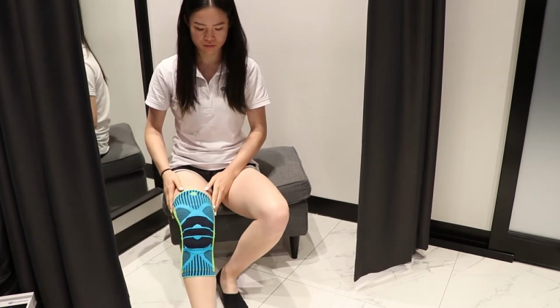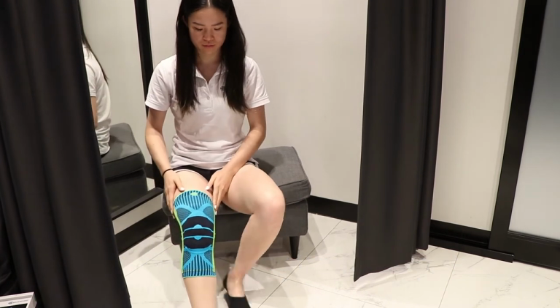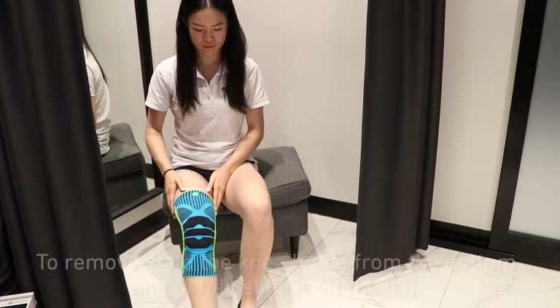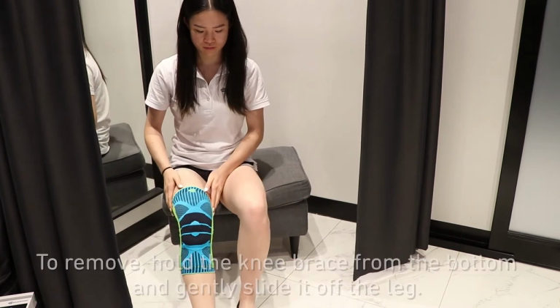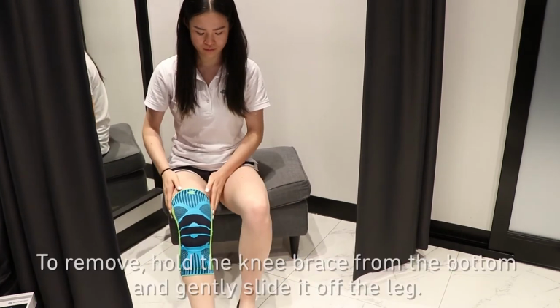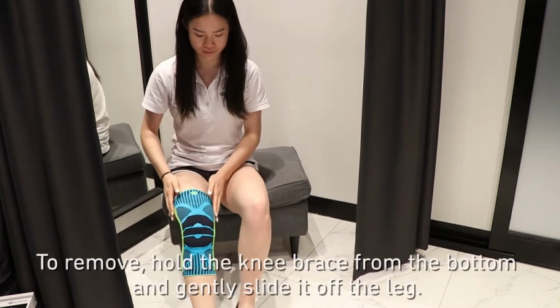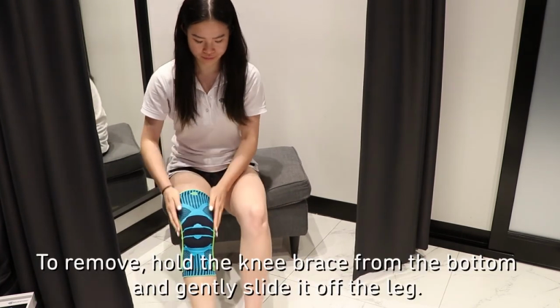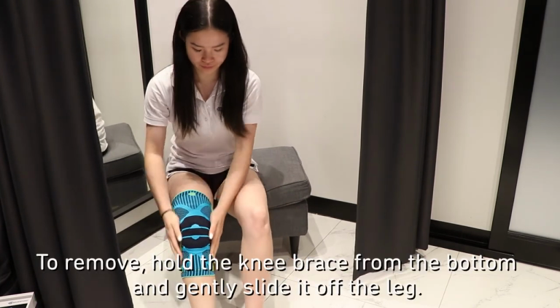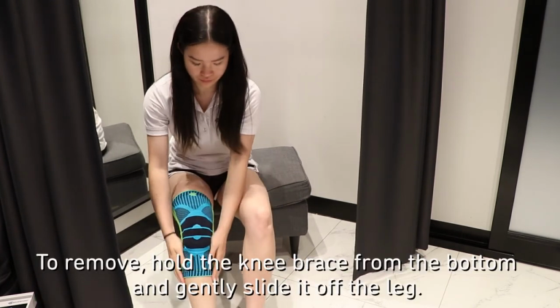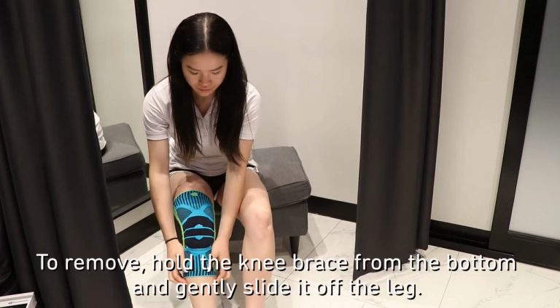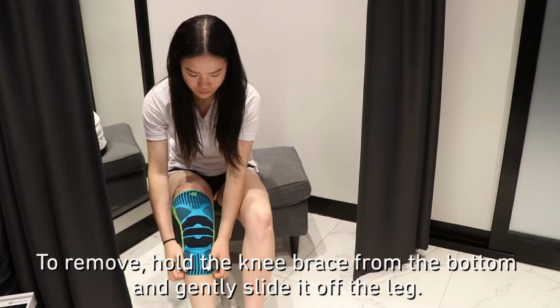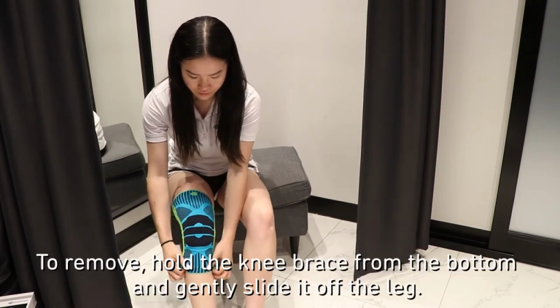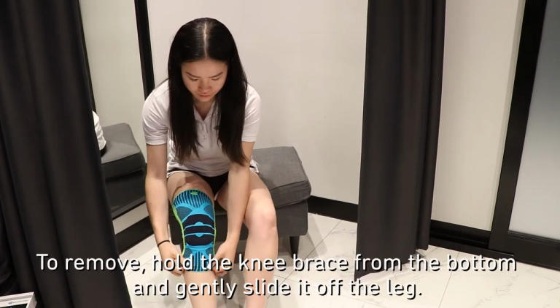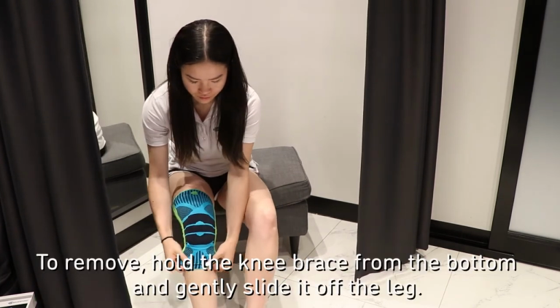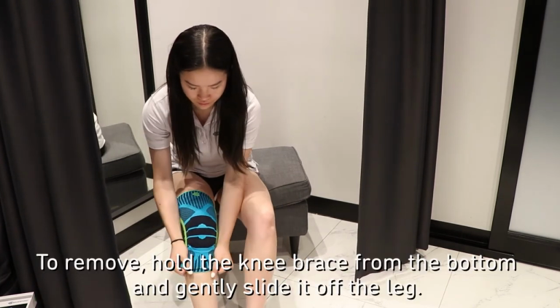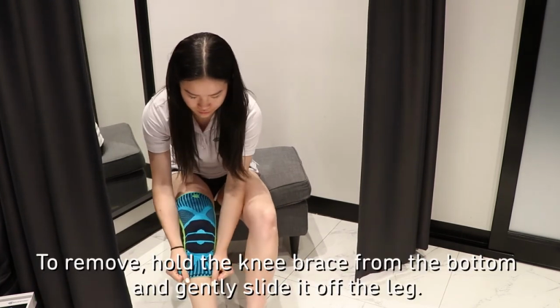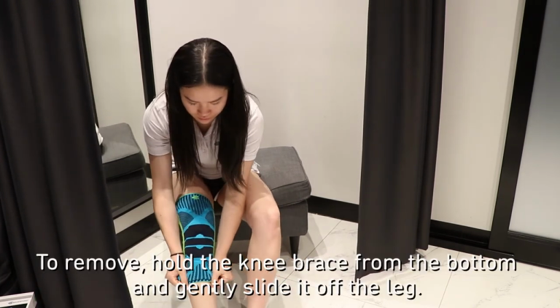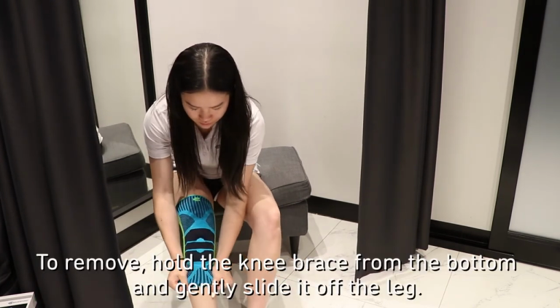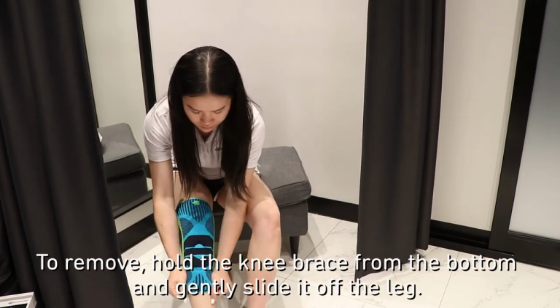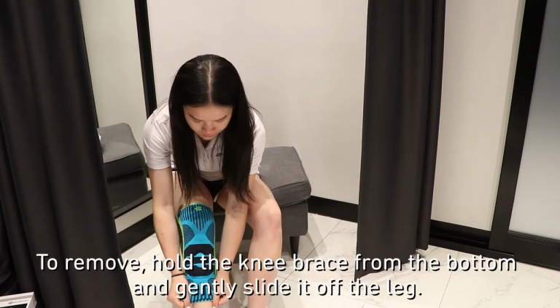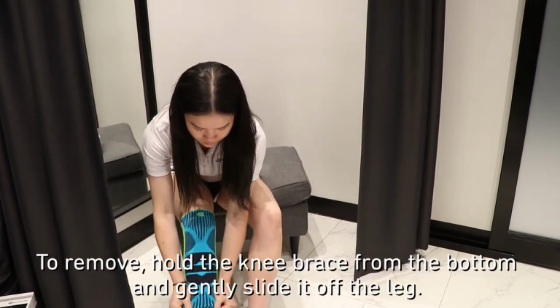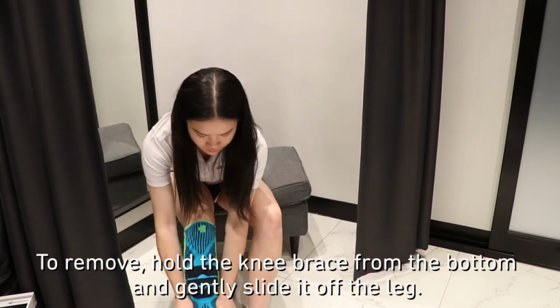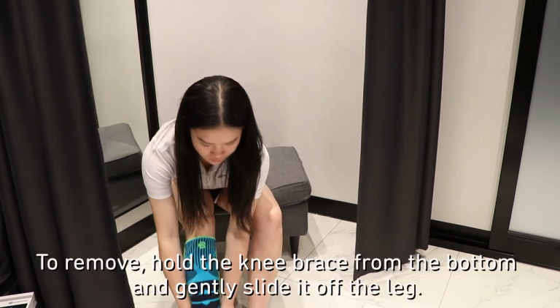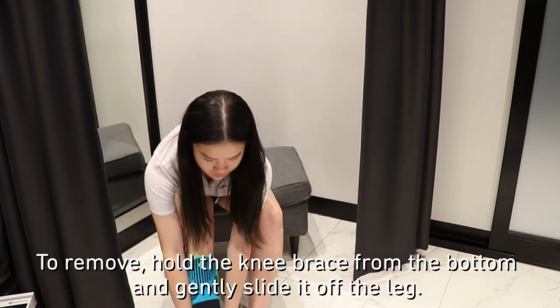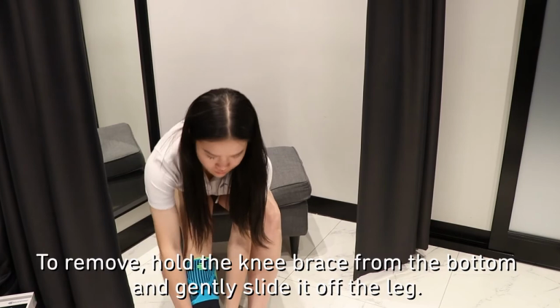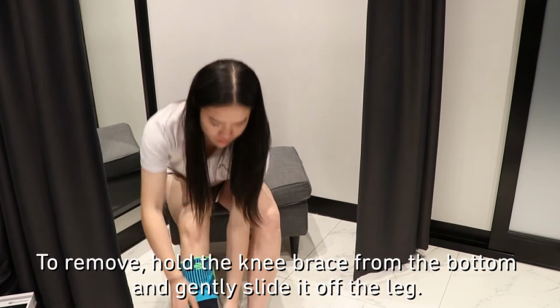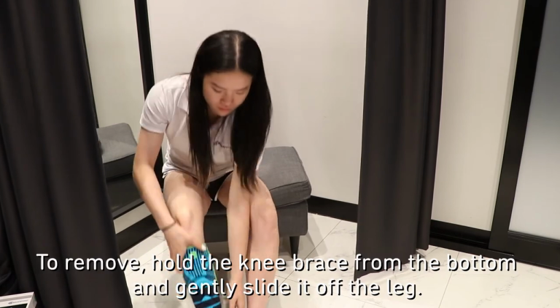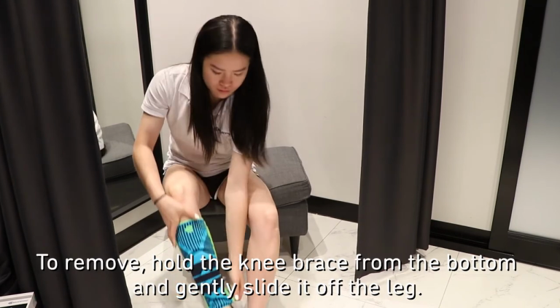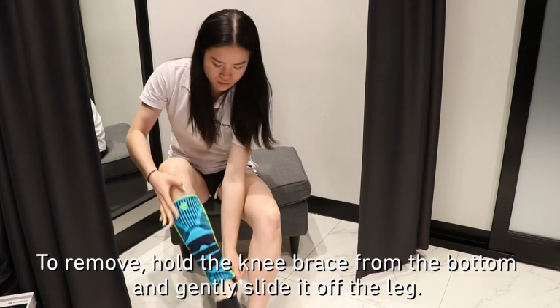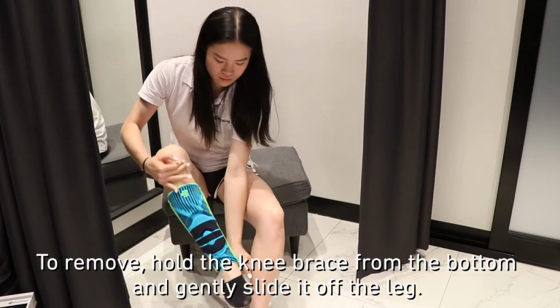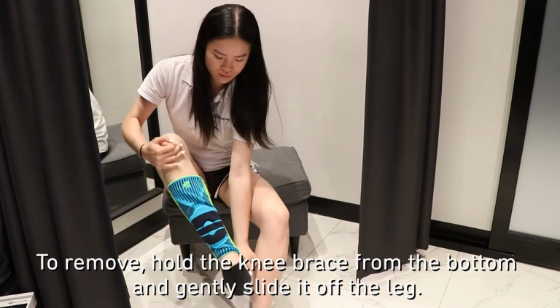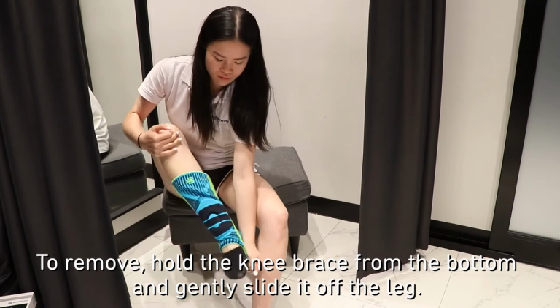To remove, hold the knee brace from the bottom and gently slide it off the leg.